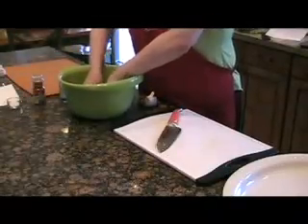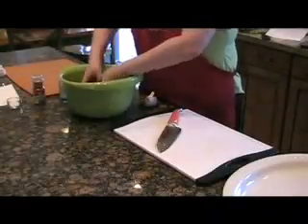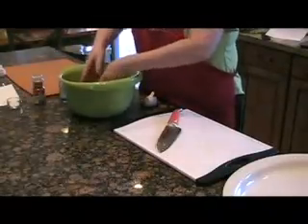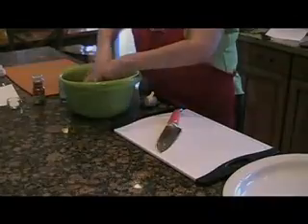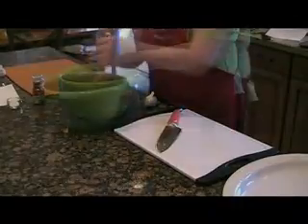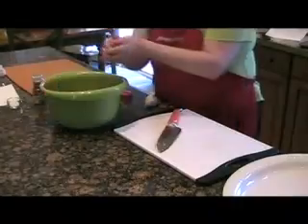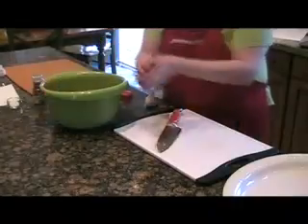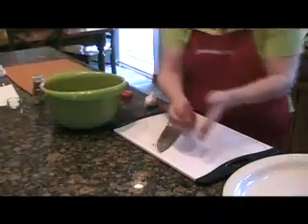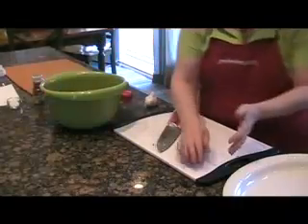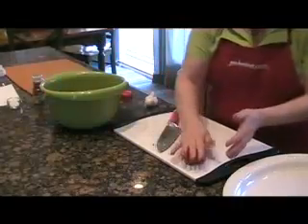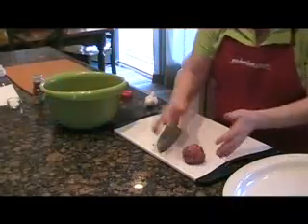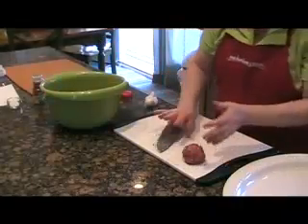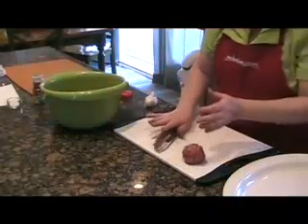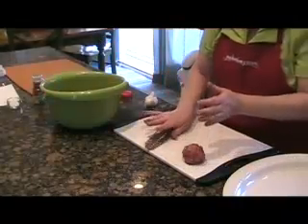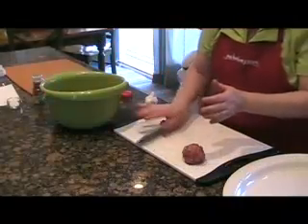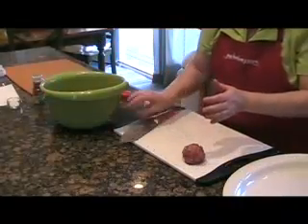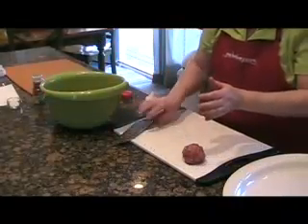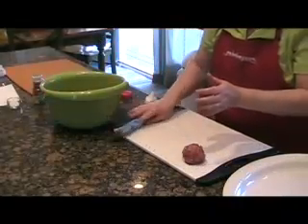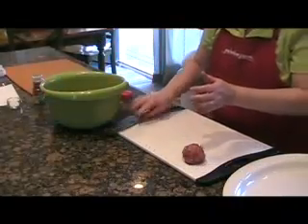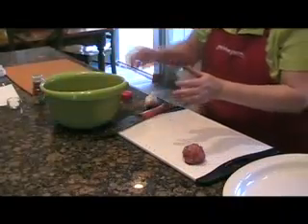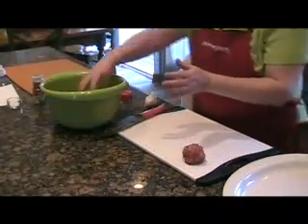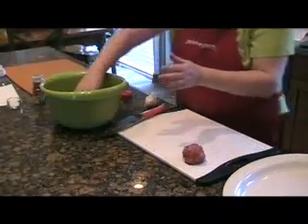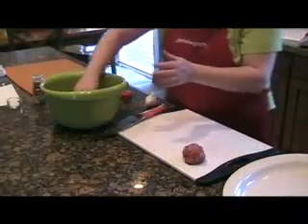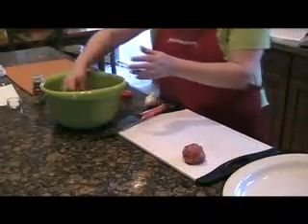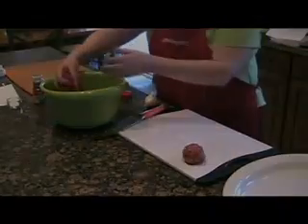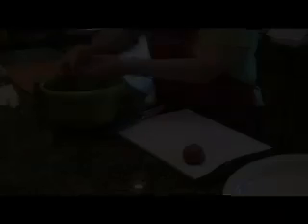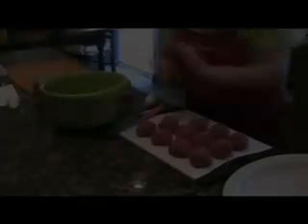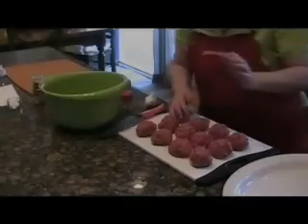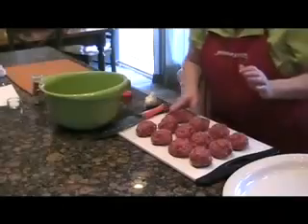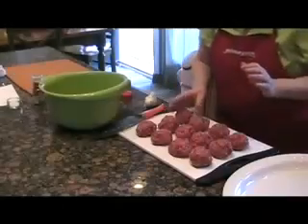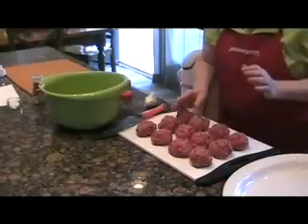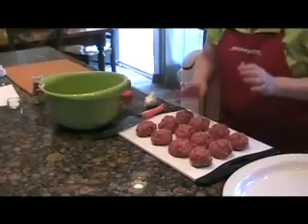Mix this up thoroughly, then we'll form up 12 meatballs of equal size.